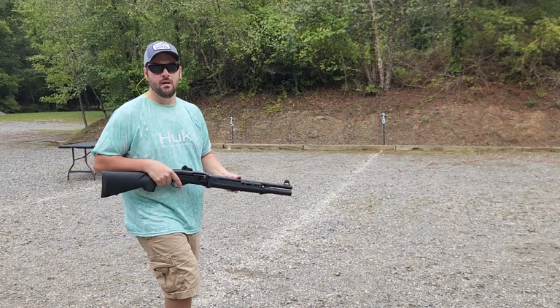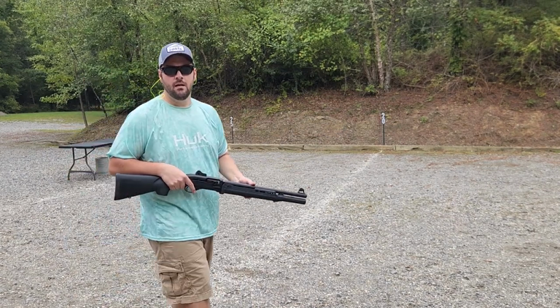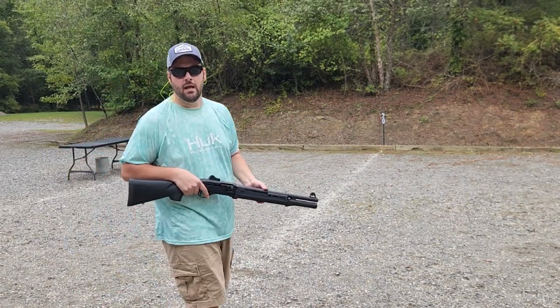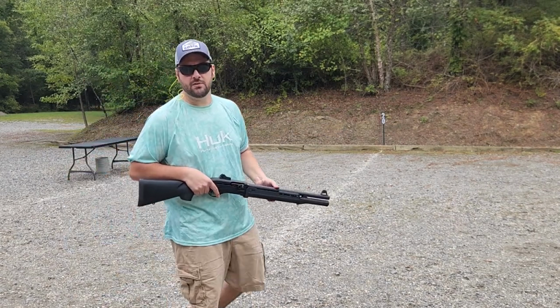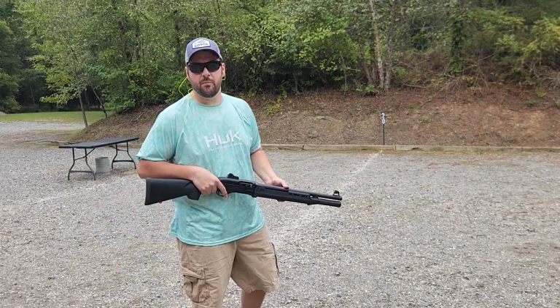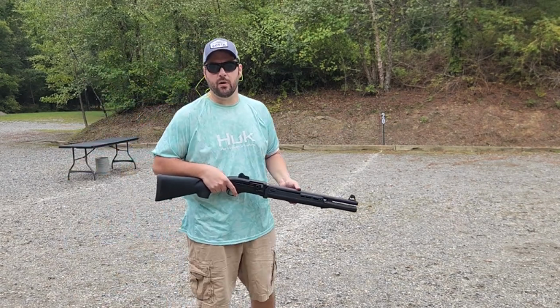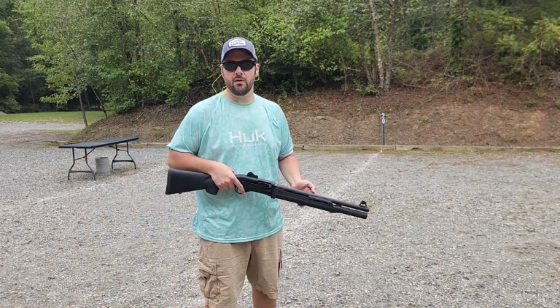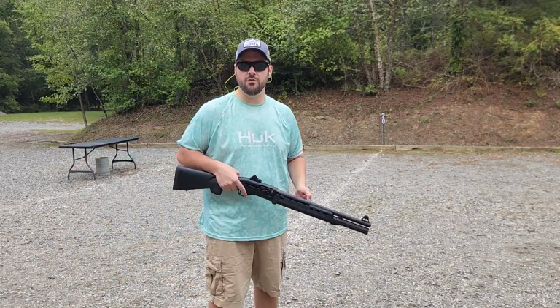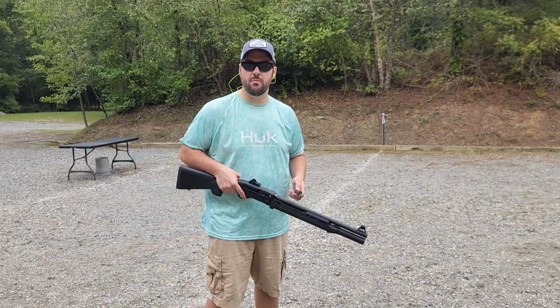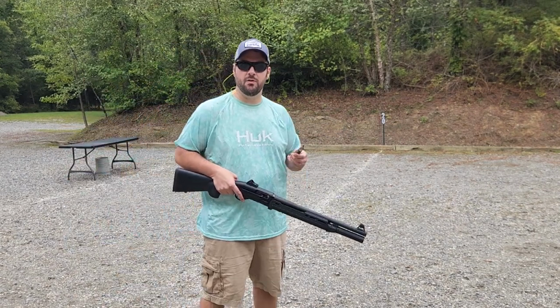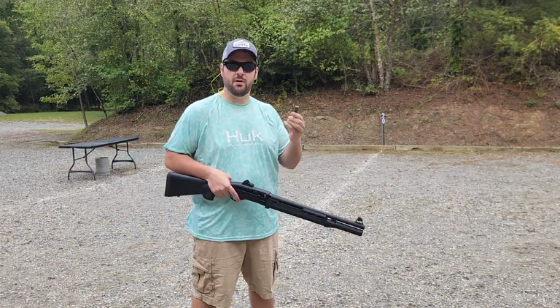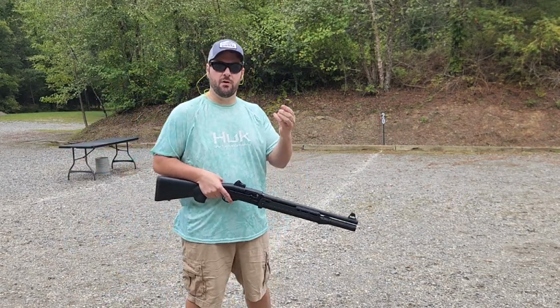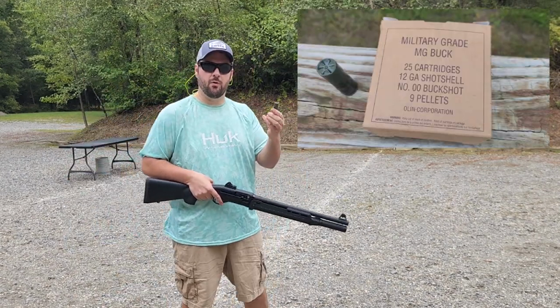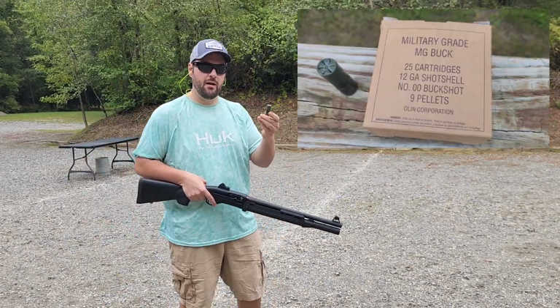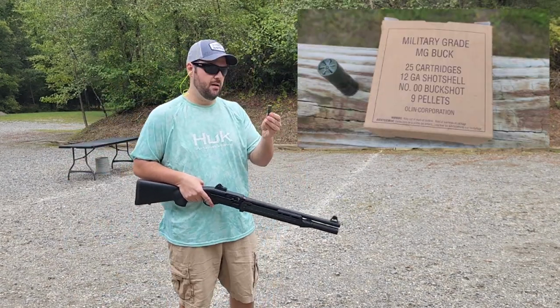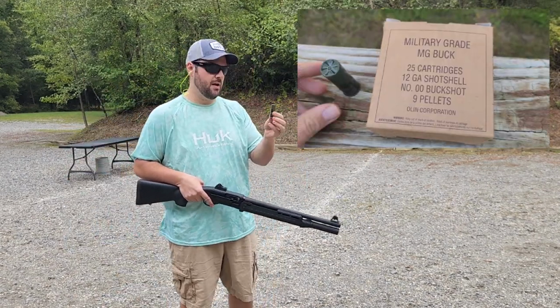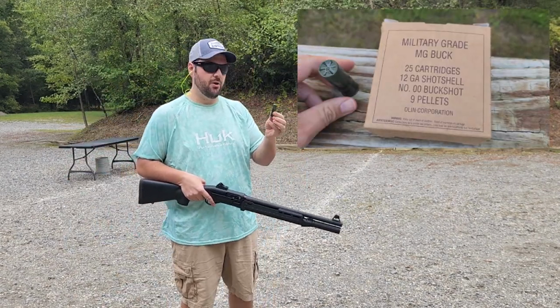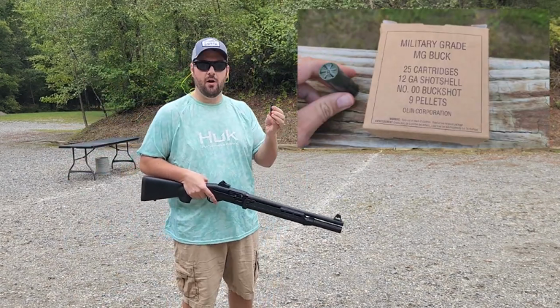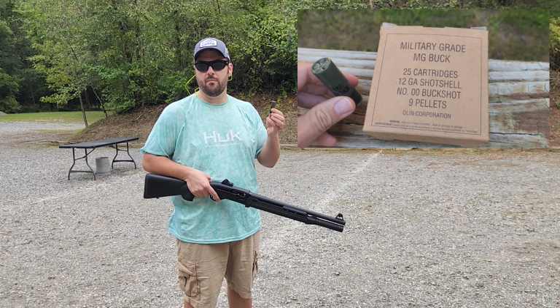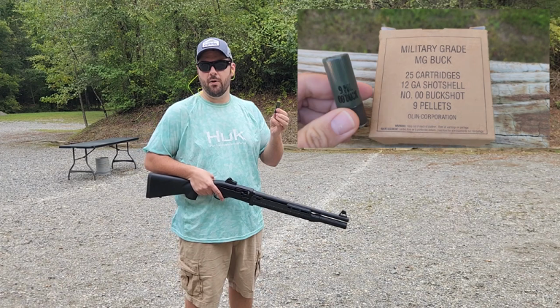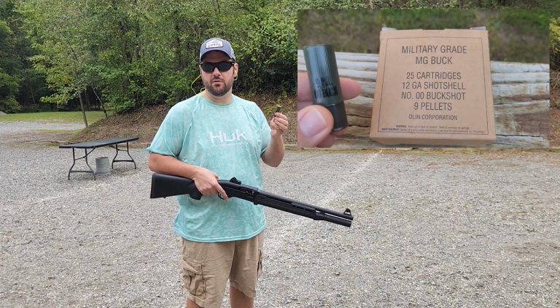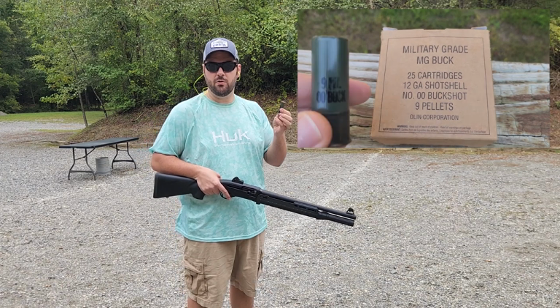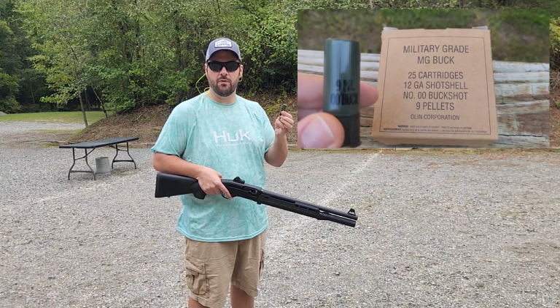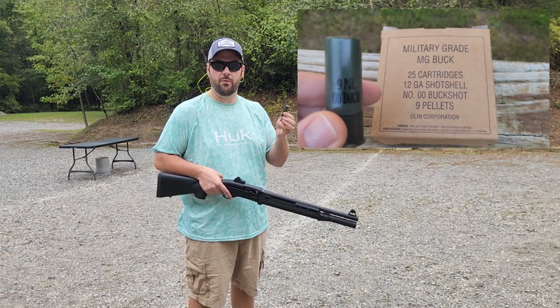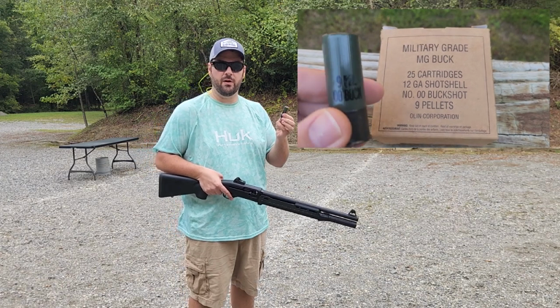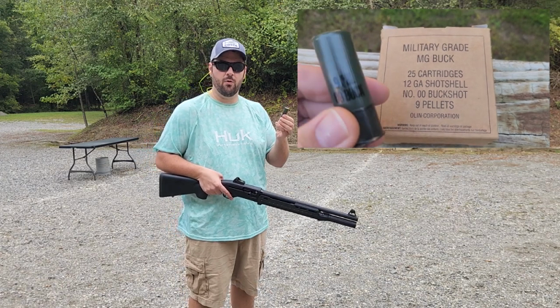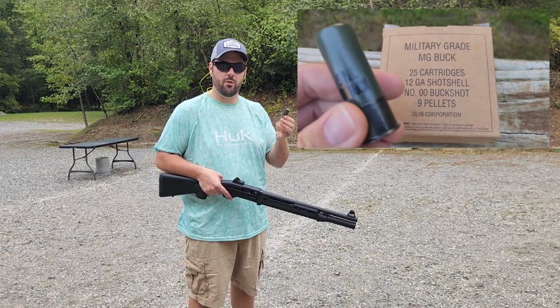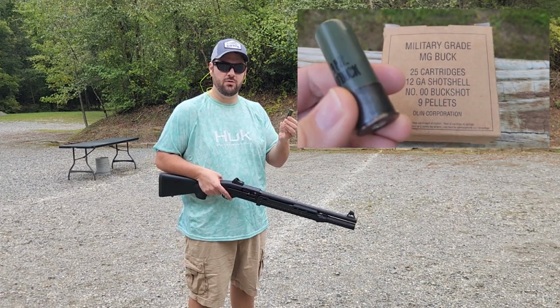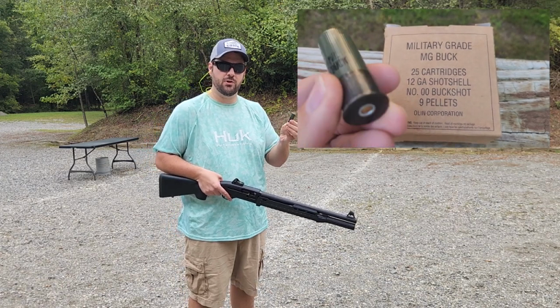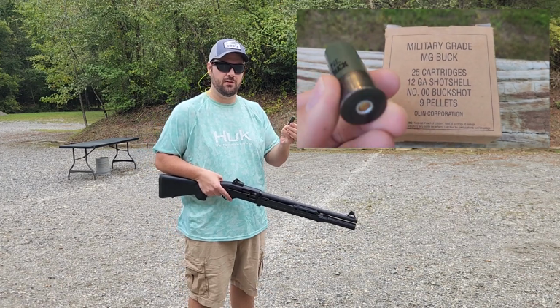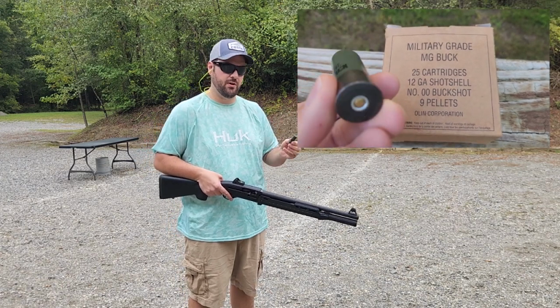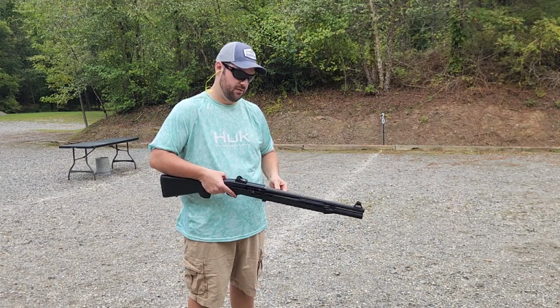Next up we're going to use military grade double-aught buck, two-and-three-quarter inch shot shells.